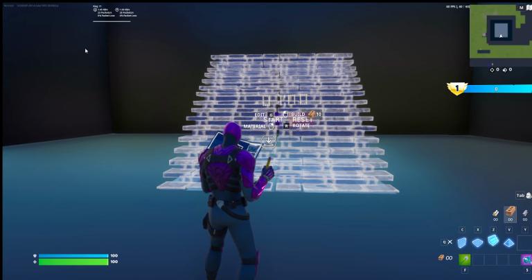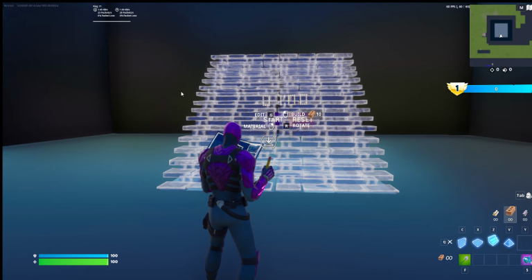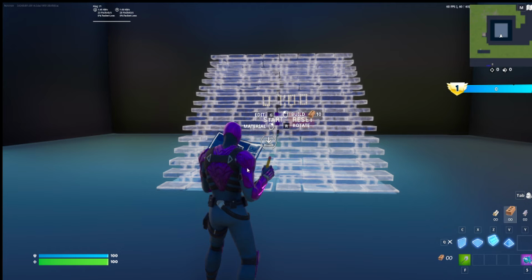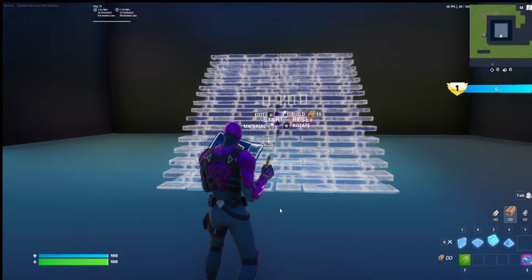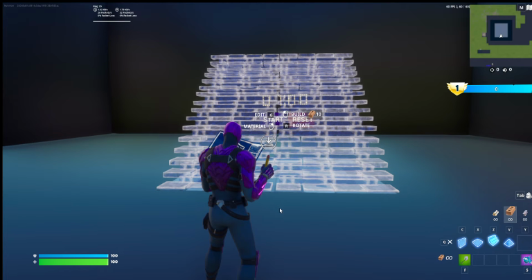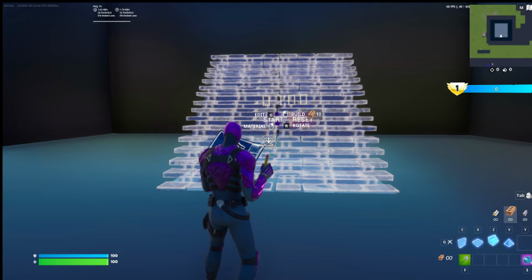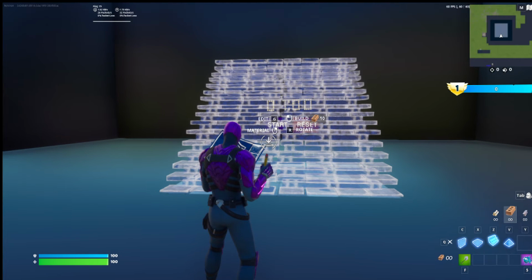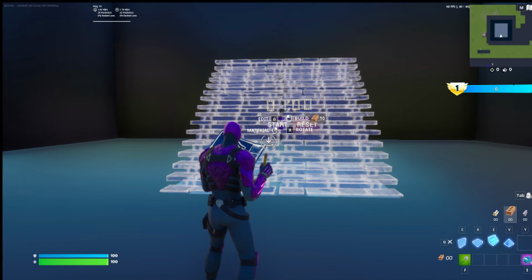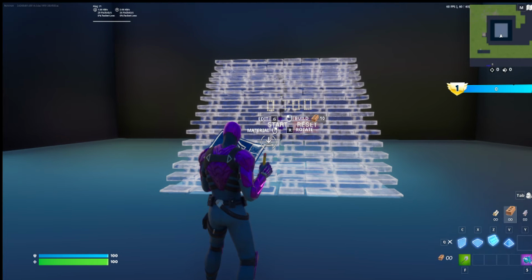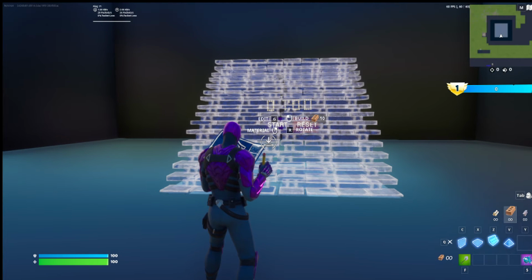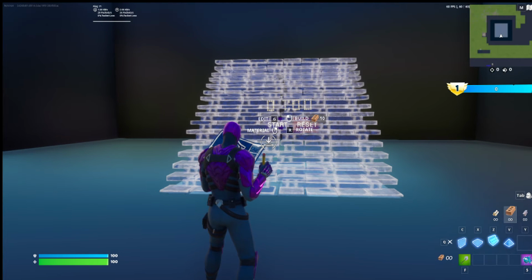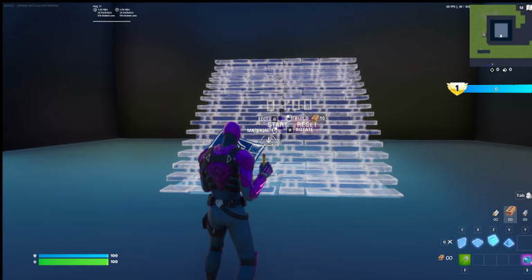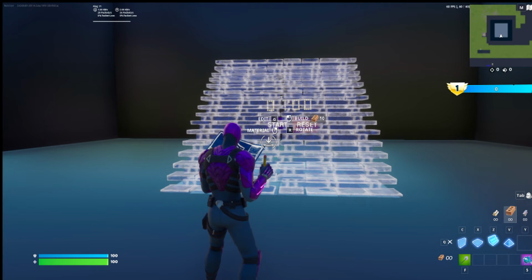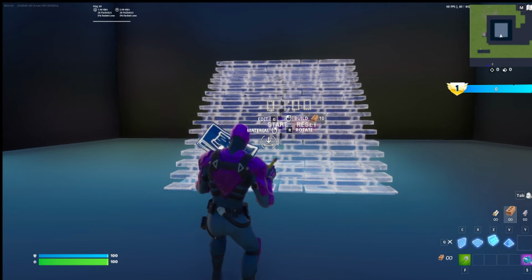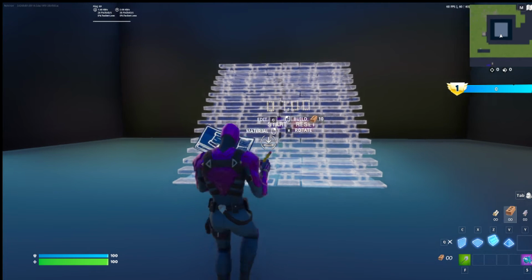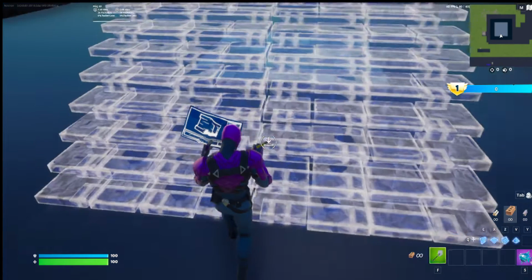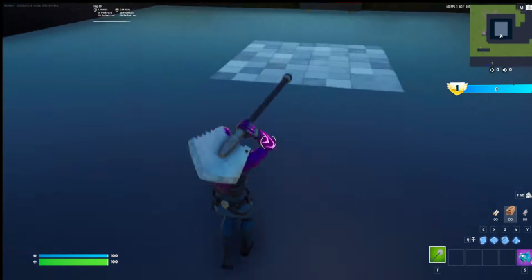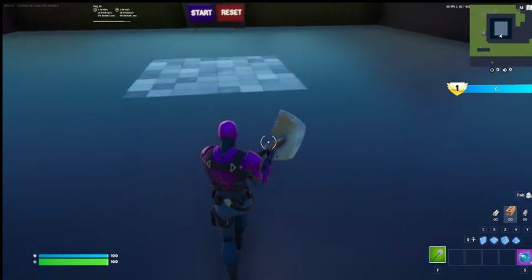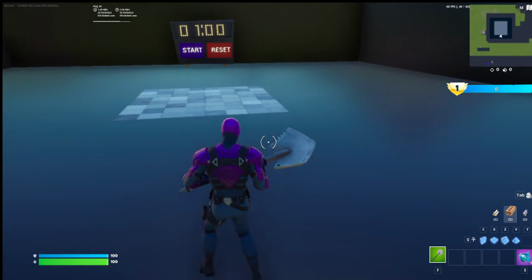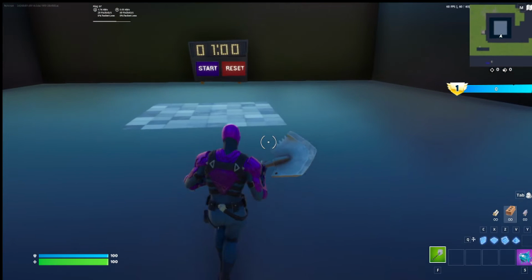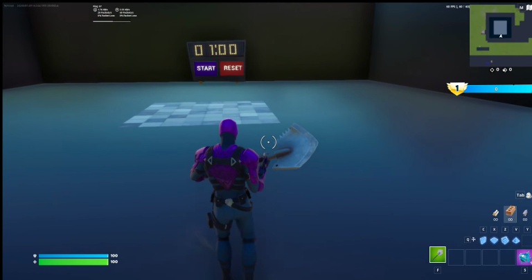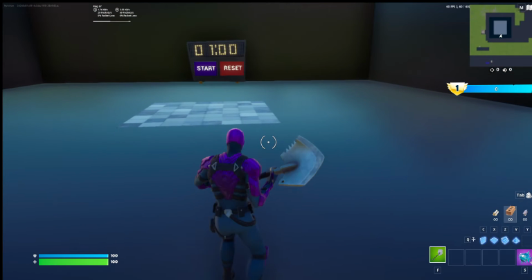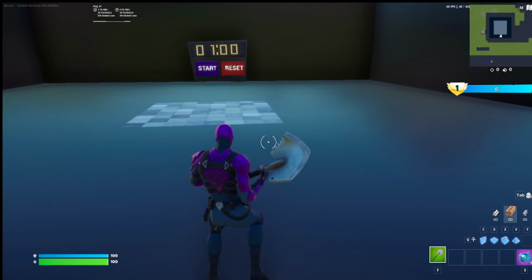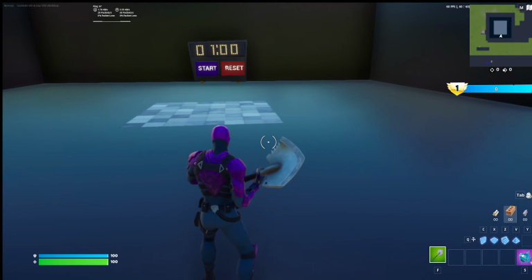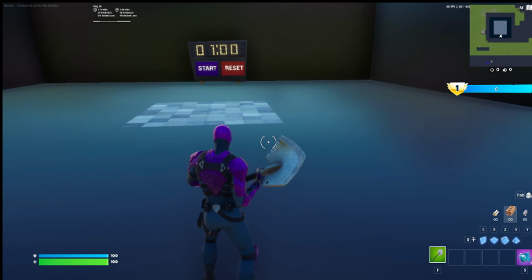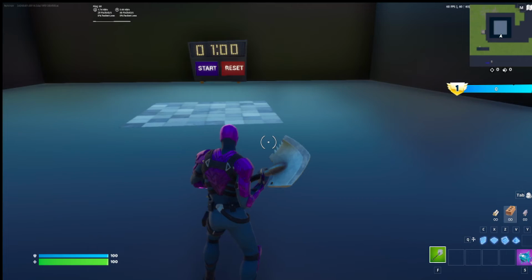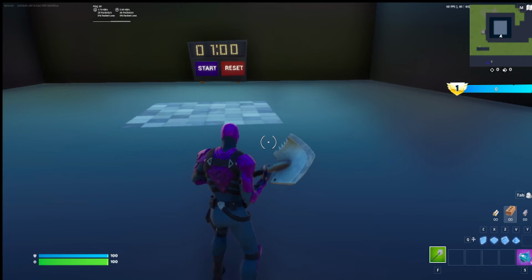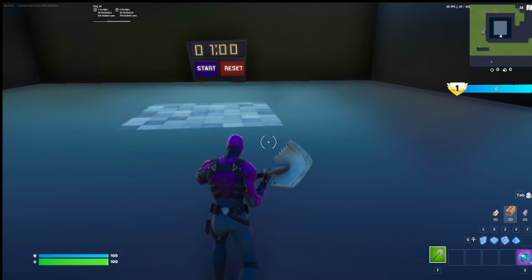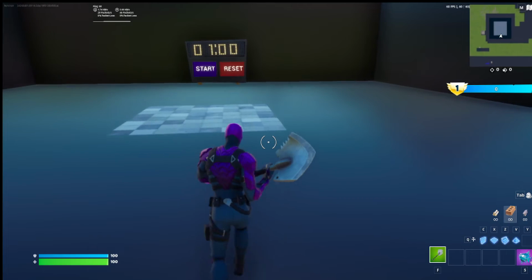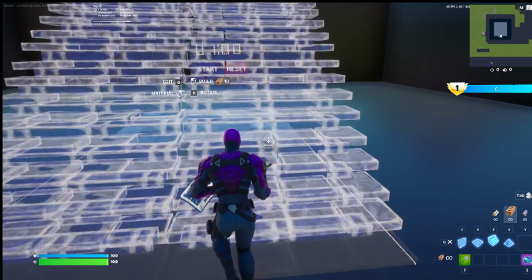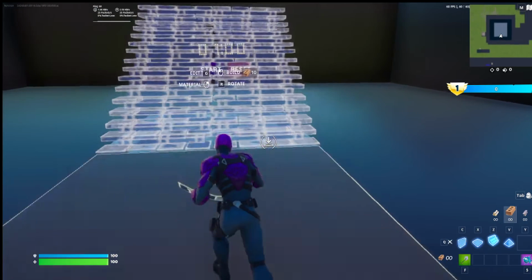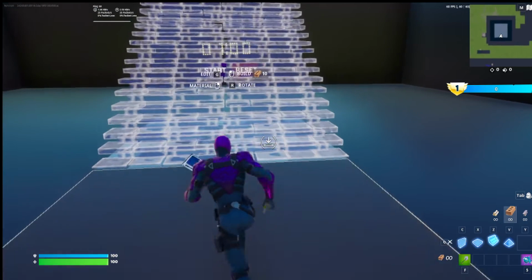Yo, what's up guys, Noah's Pro back here, and today learn how to crank 90s.